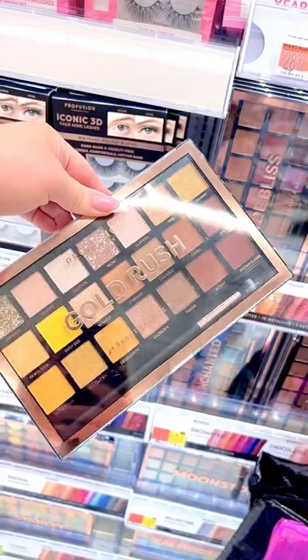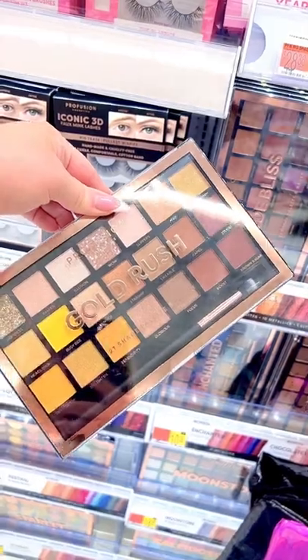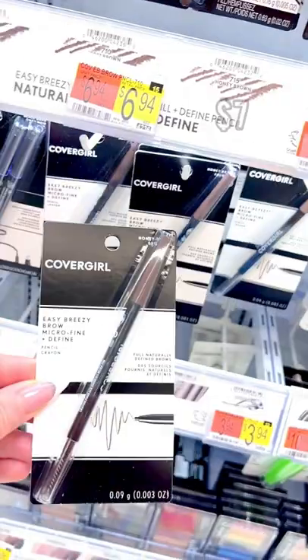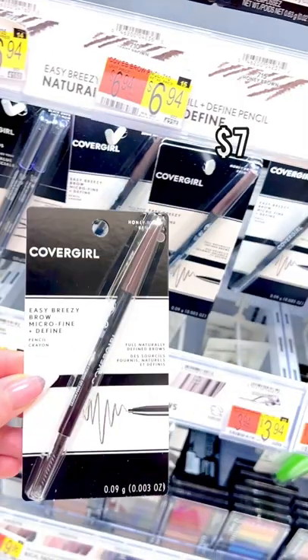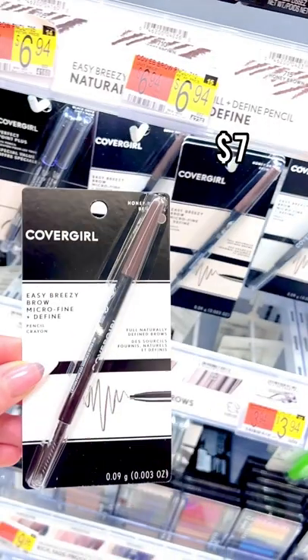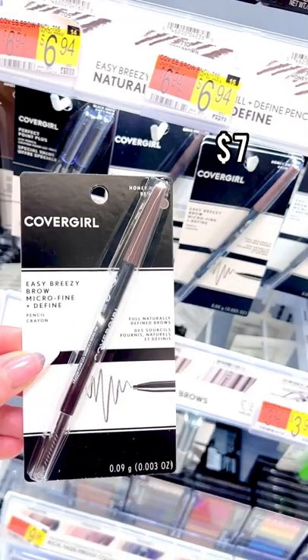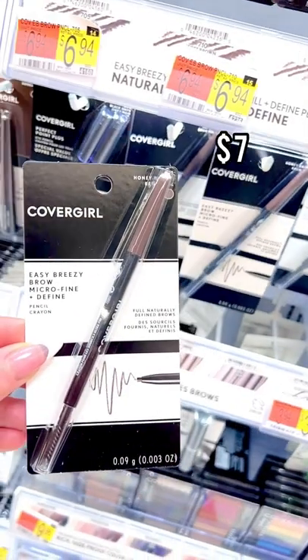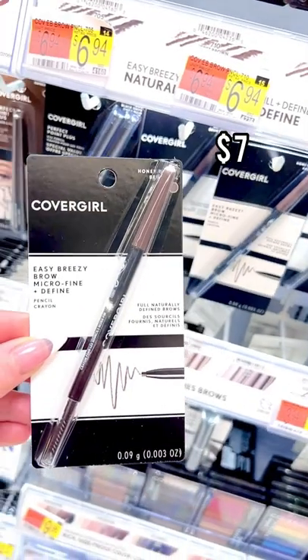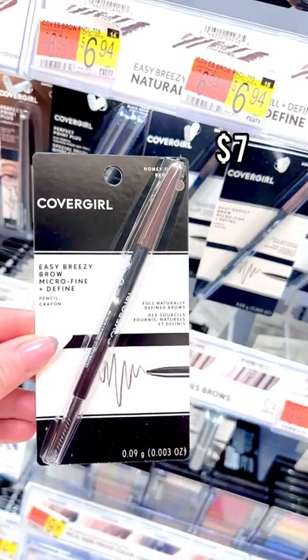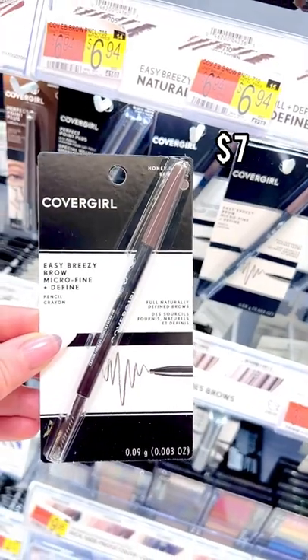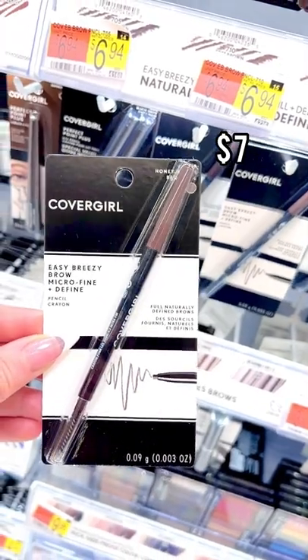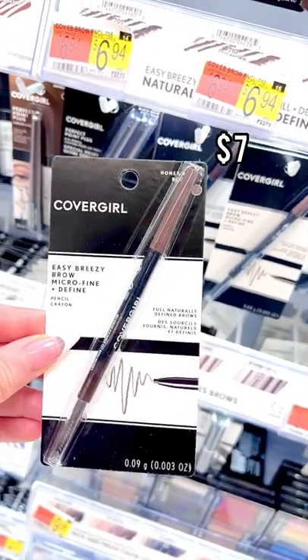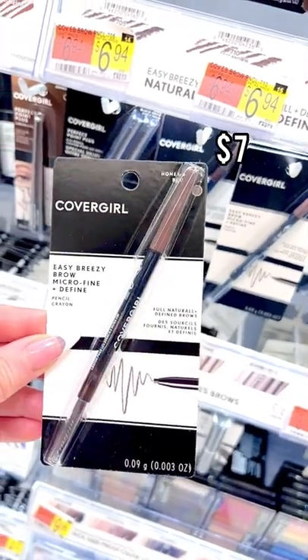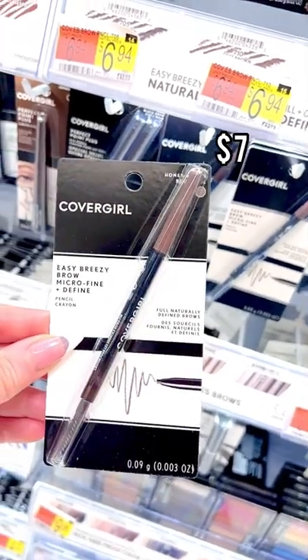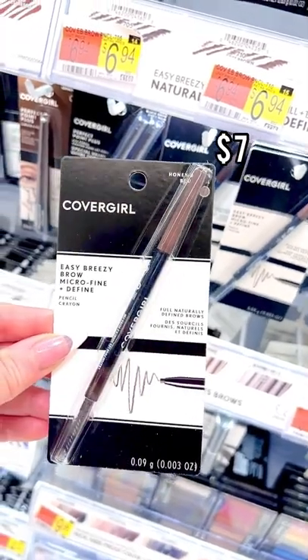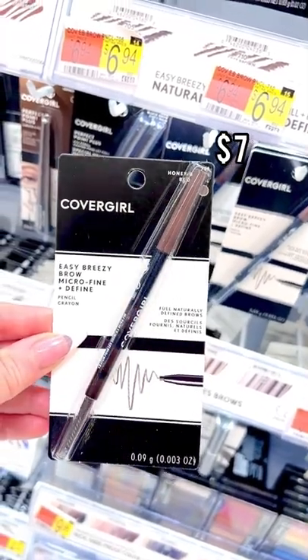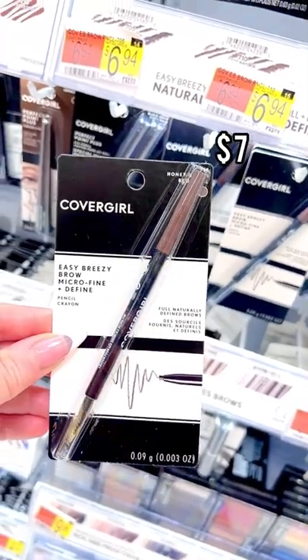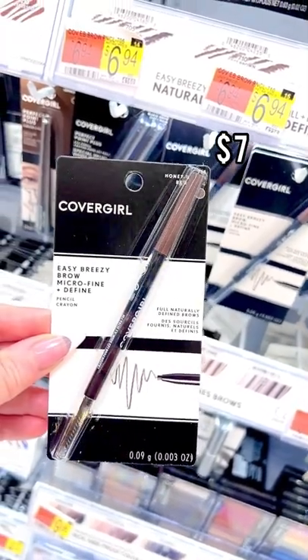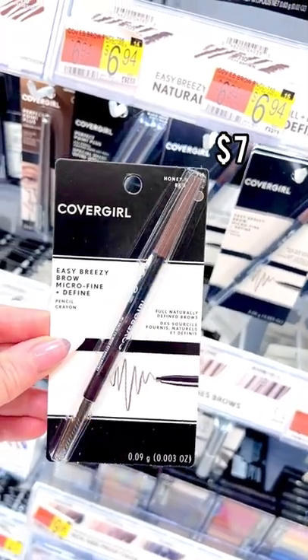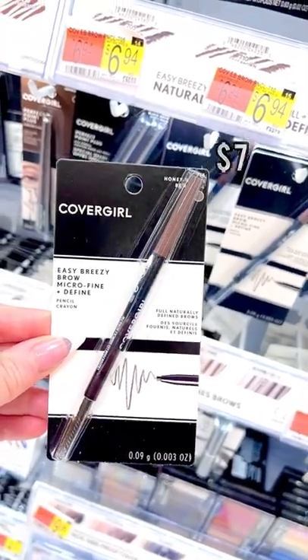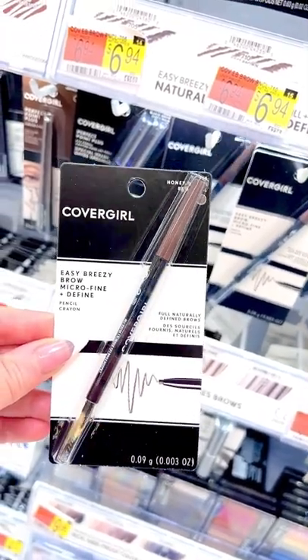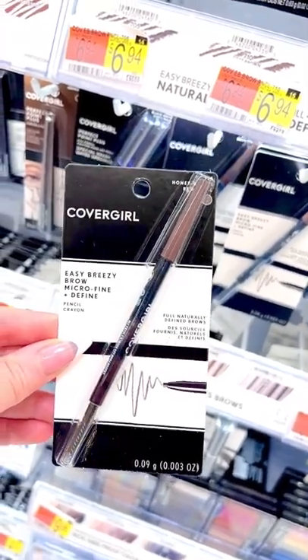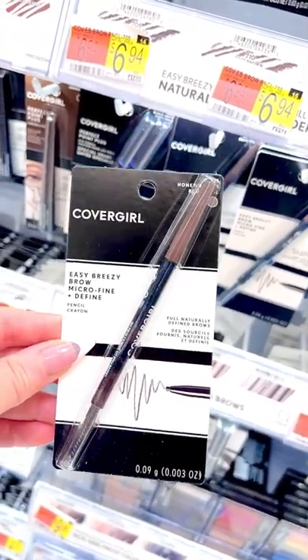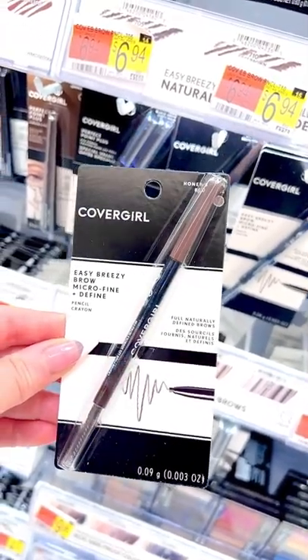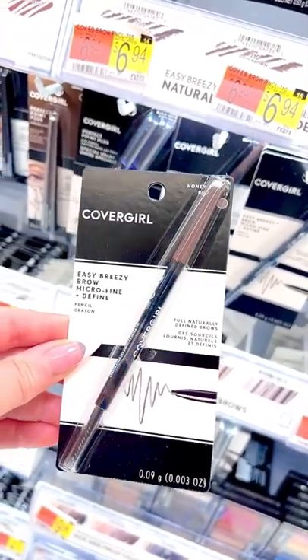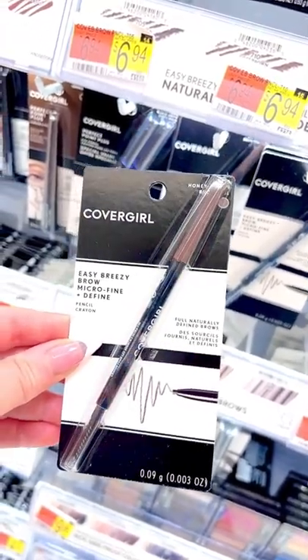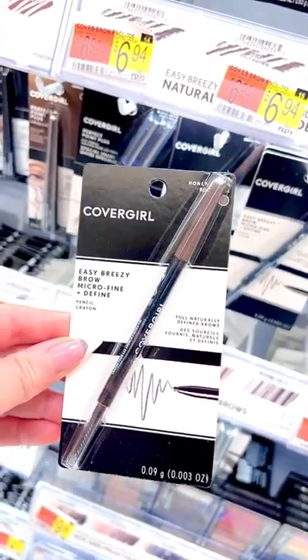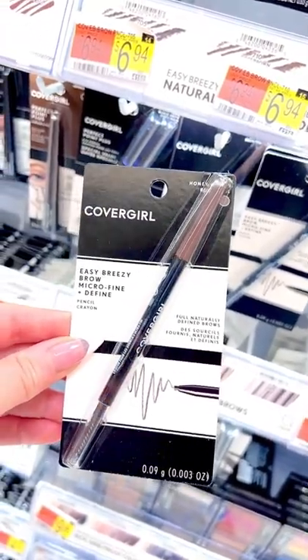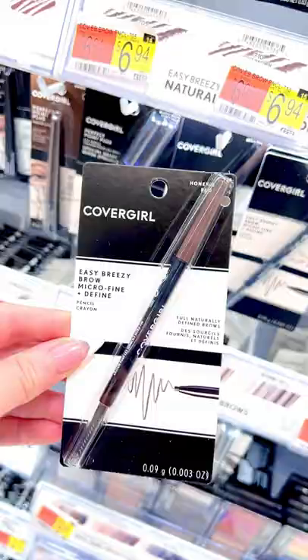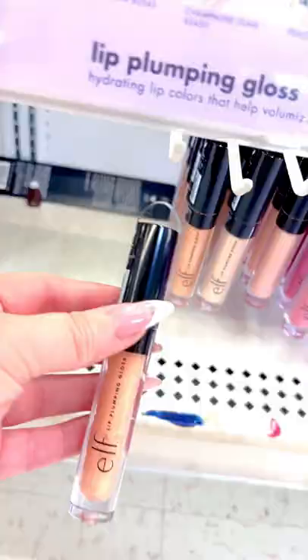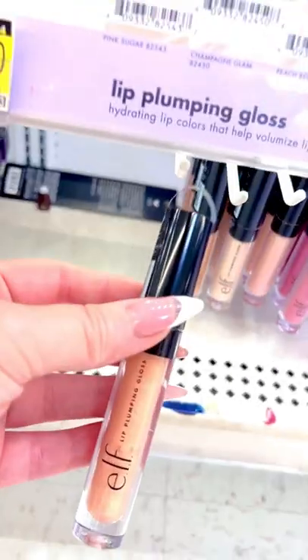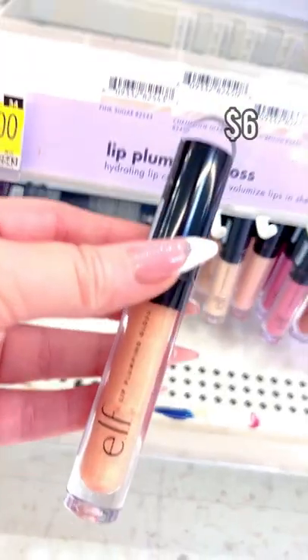This CoverGirl Micro Fine Brow Pencil is honestly better than the high-end brow pencils that I have tried. It is so good.